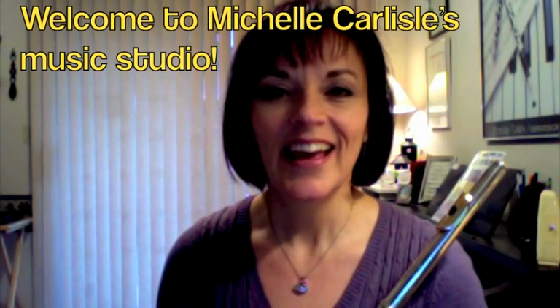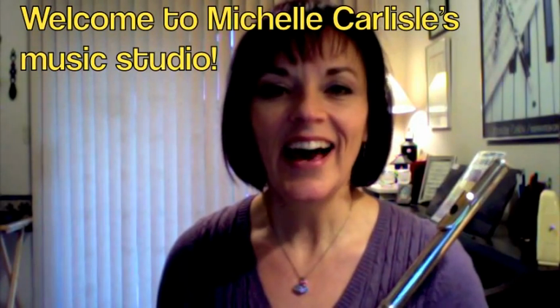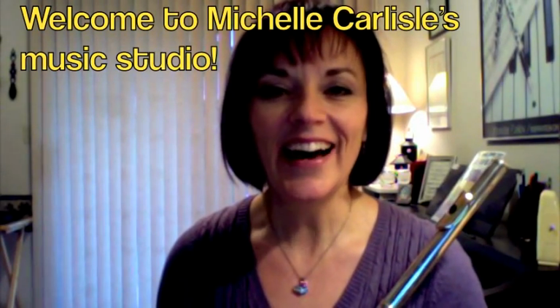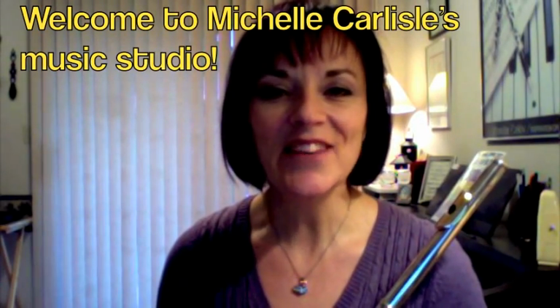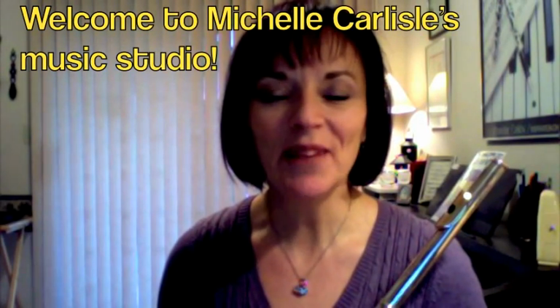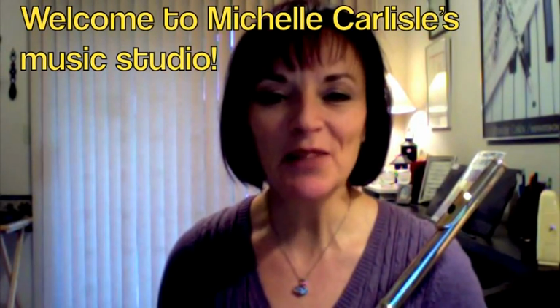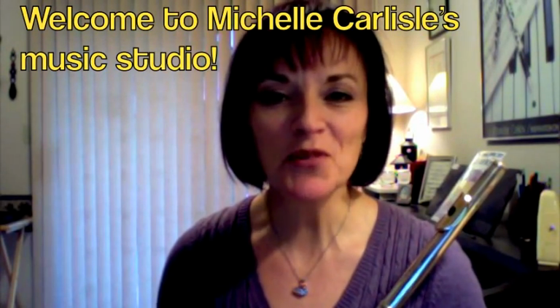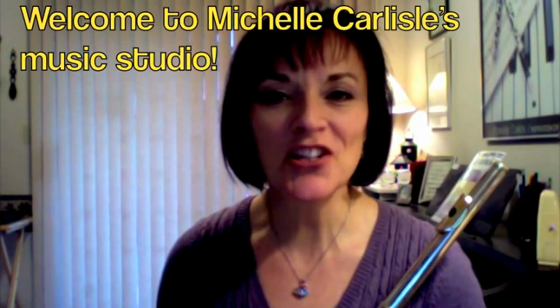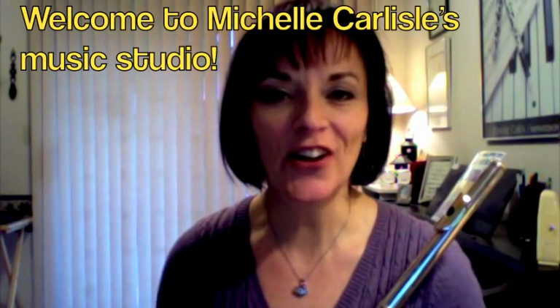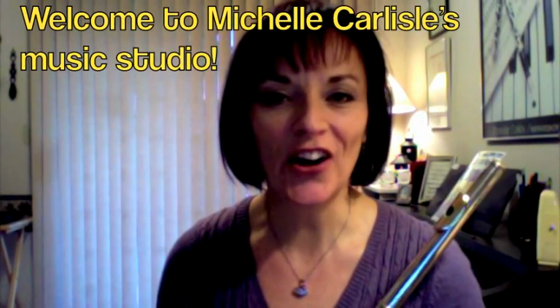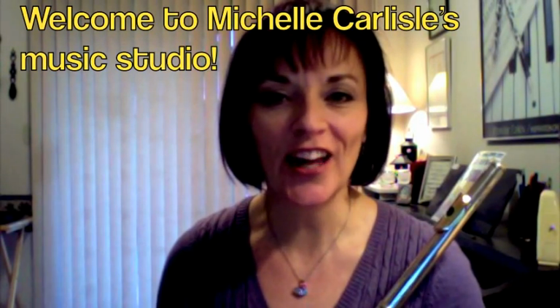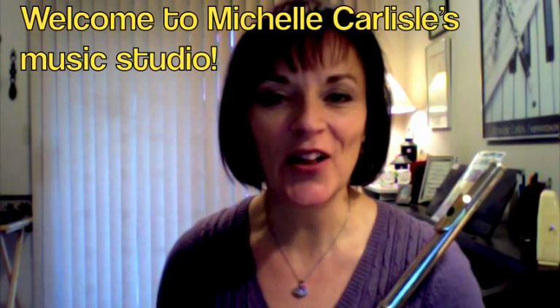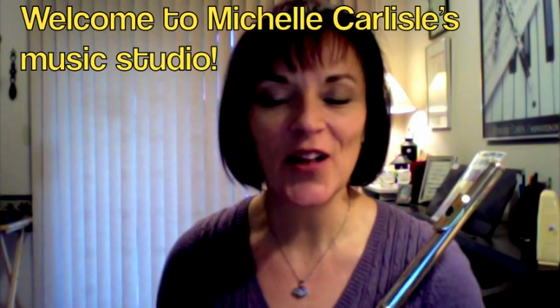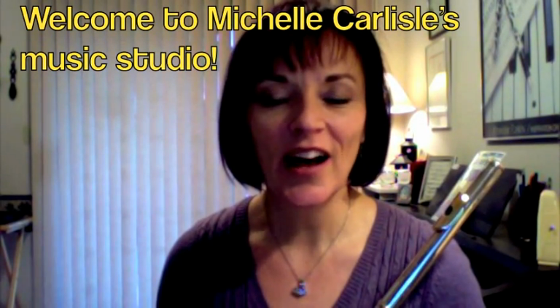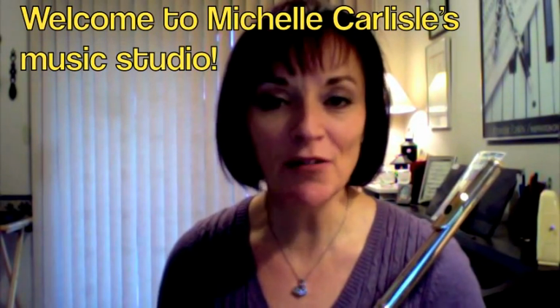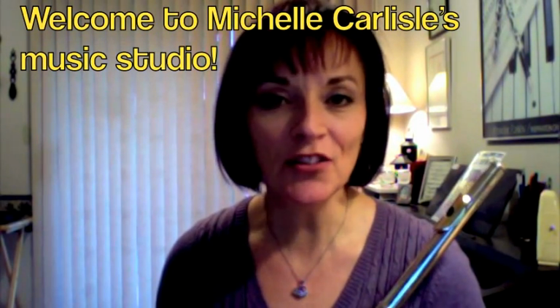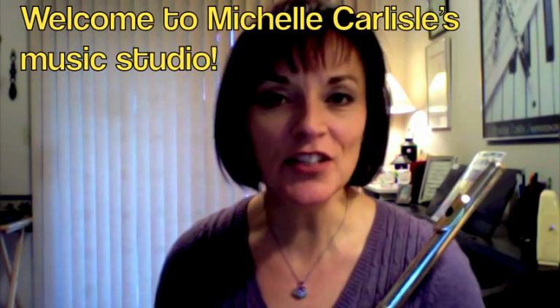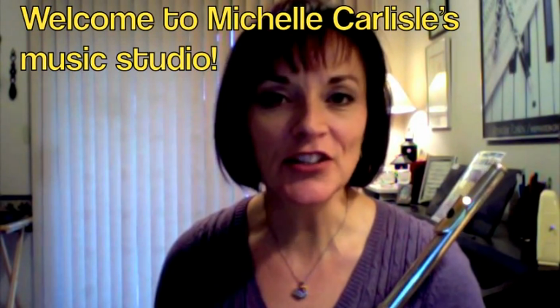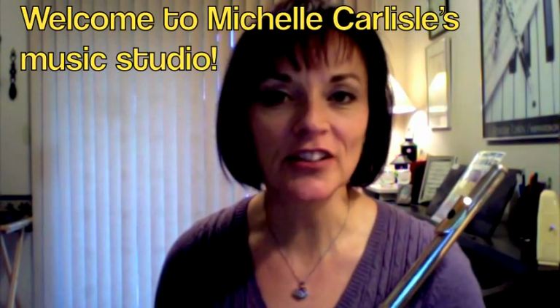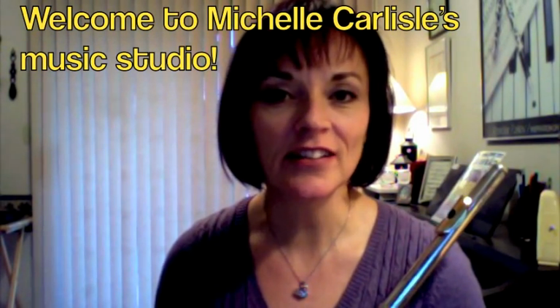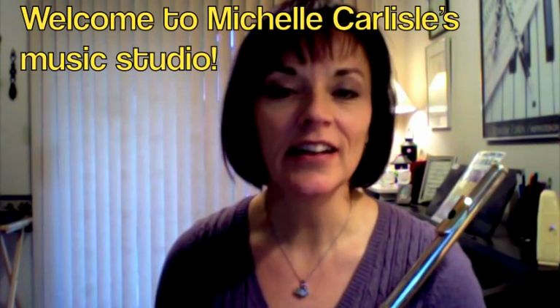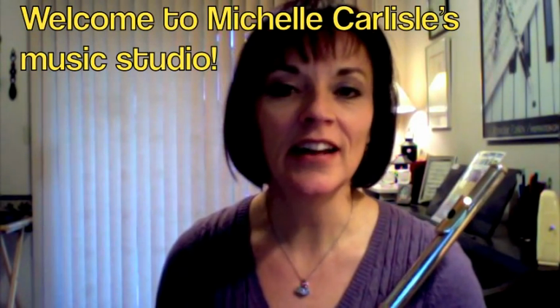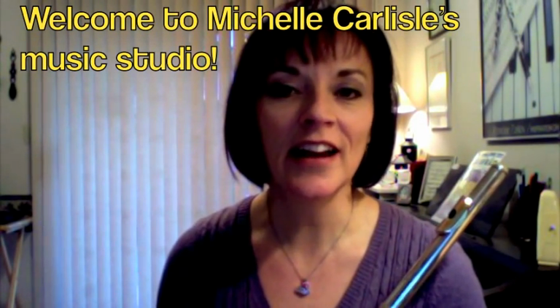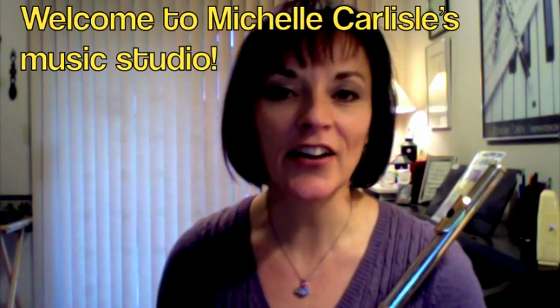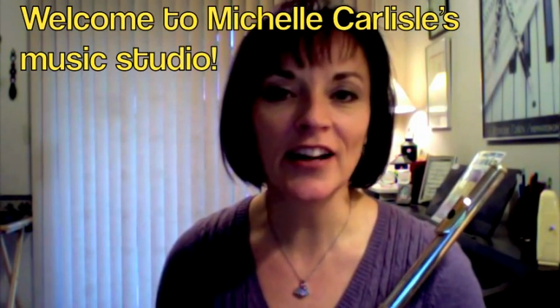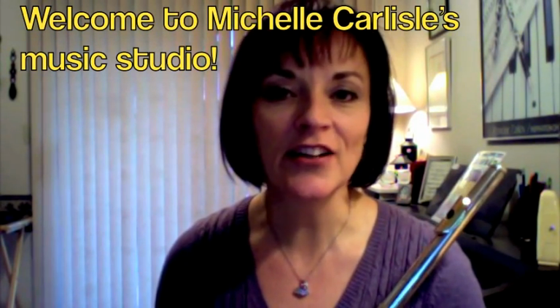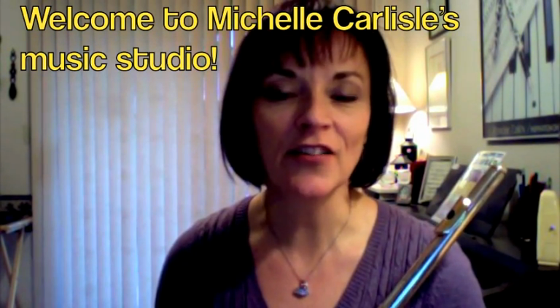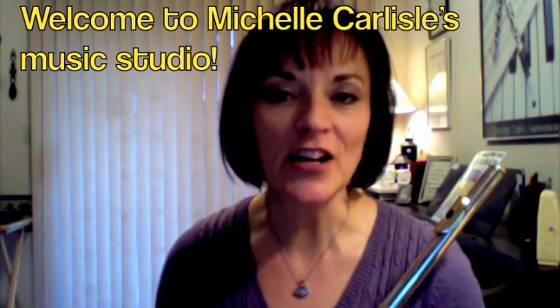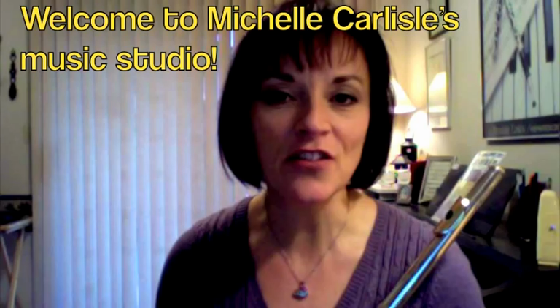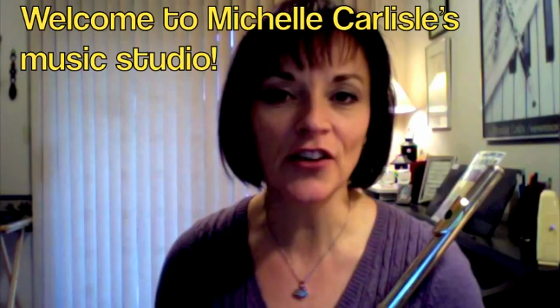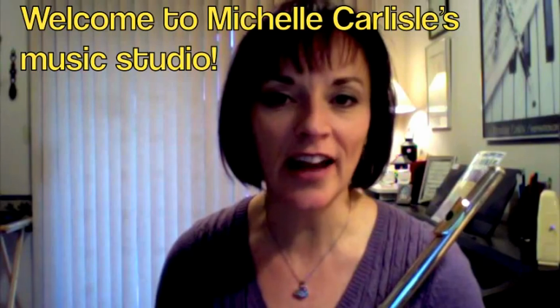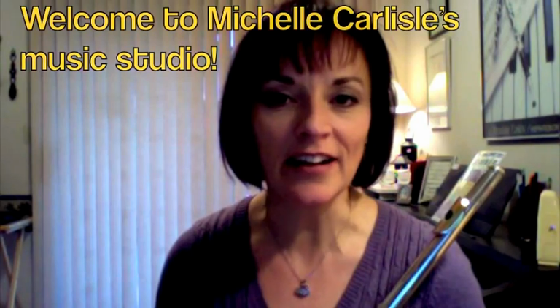Hi, my name is Michelle Carlisle. I'm a flute teacher in an area near Vancouver, Canada.